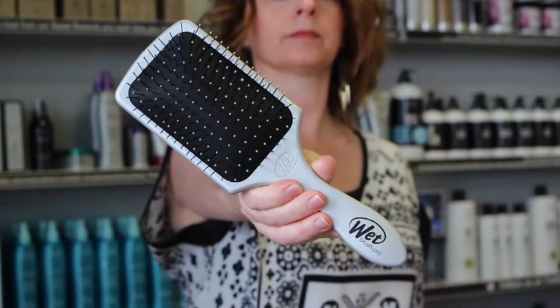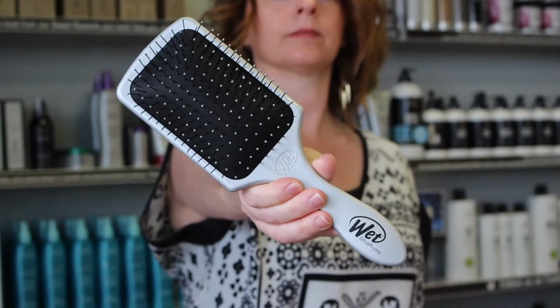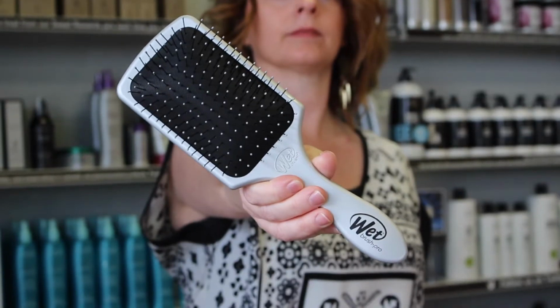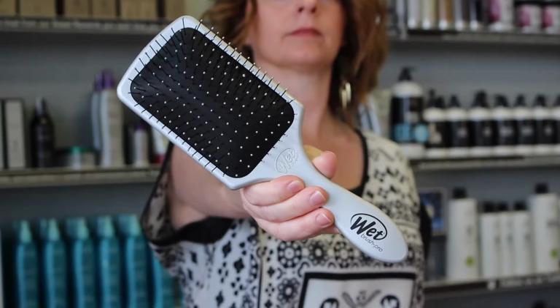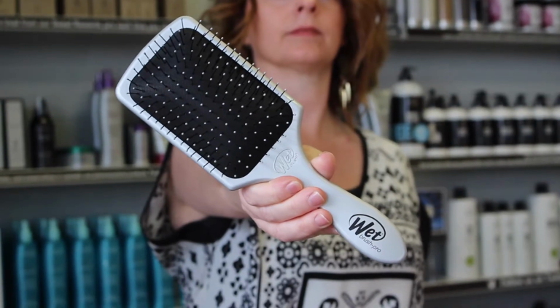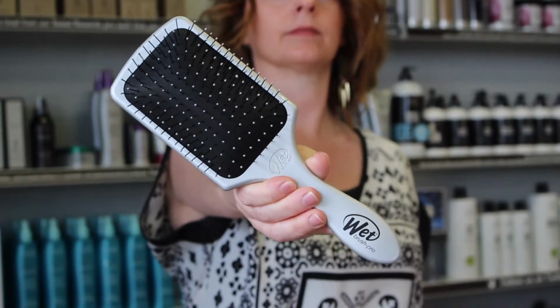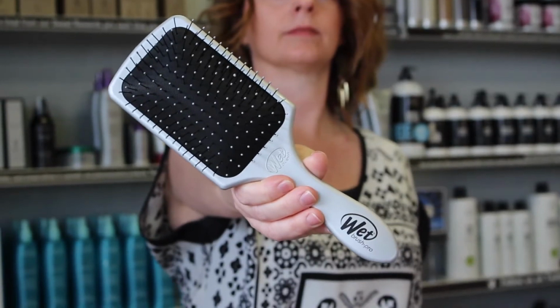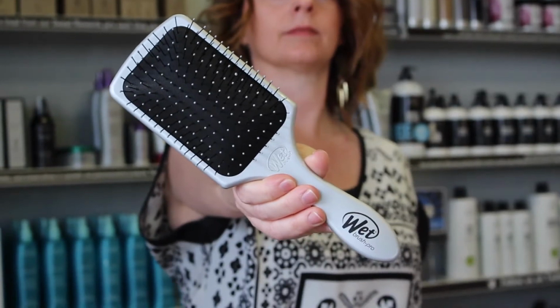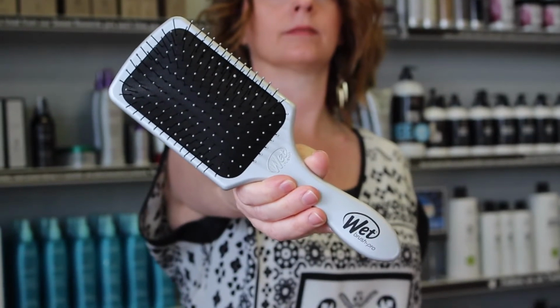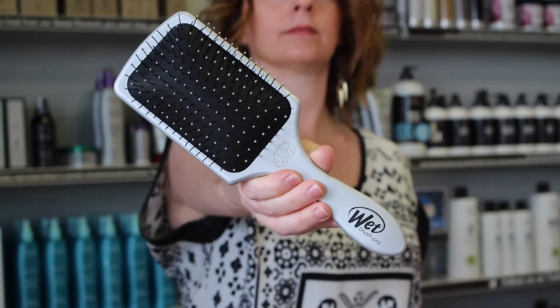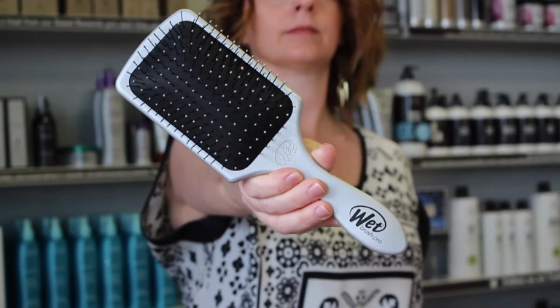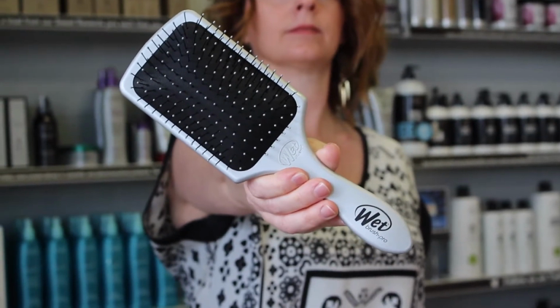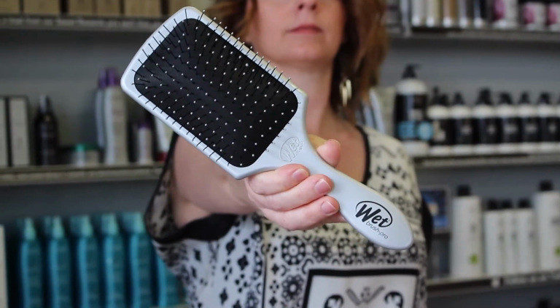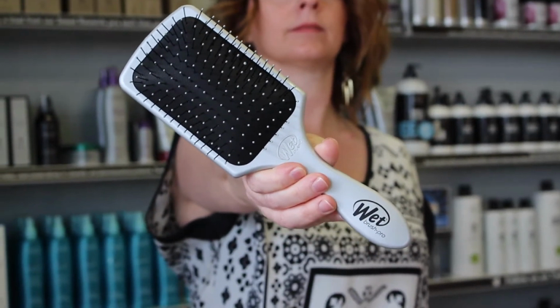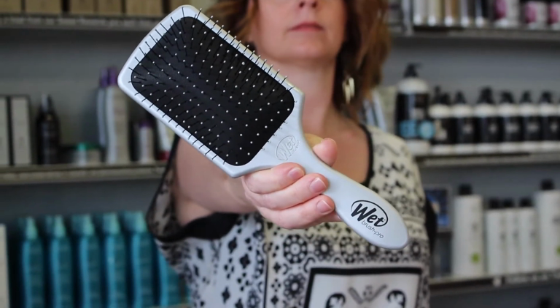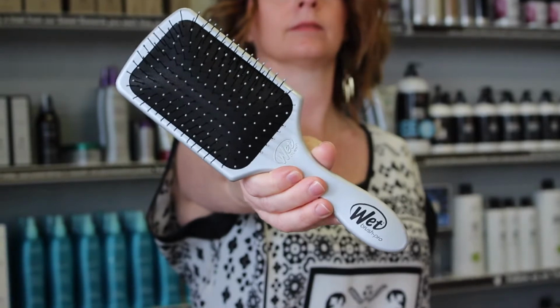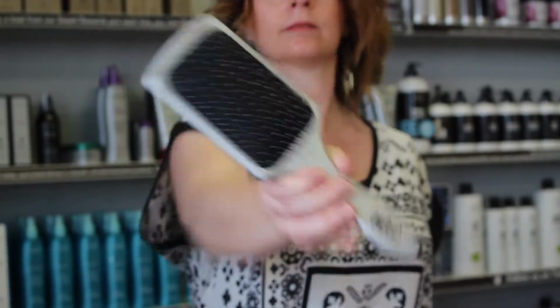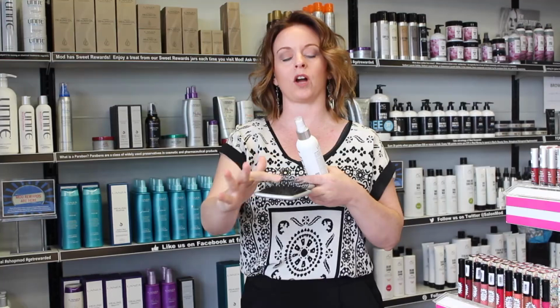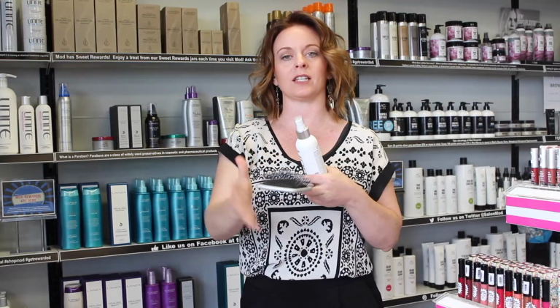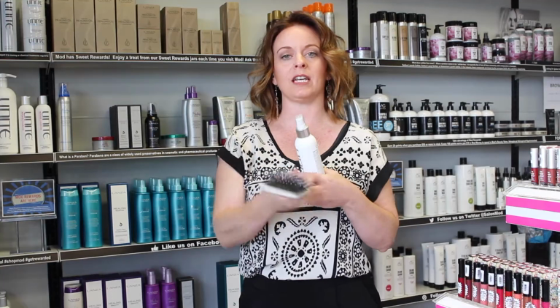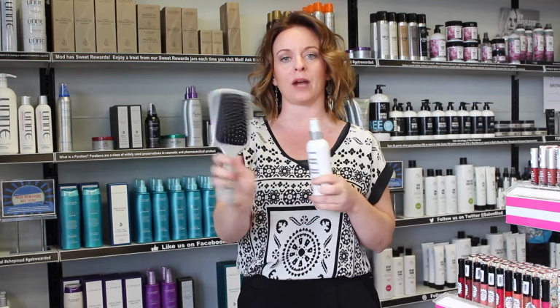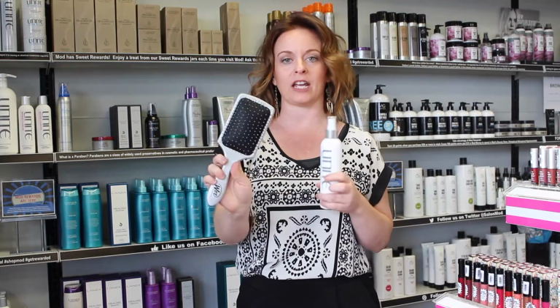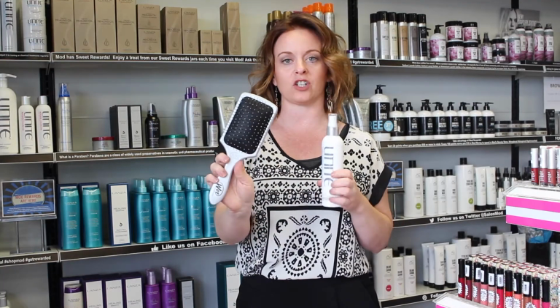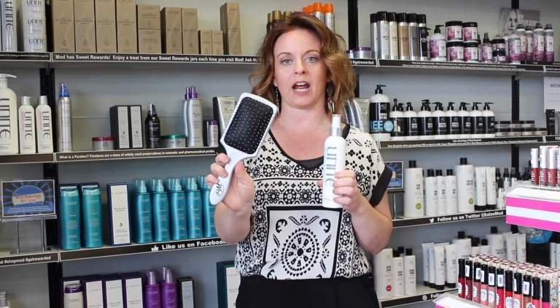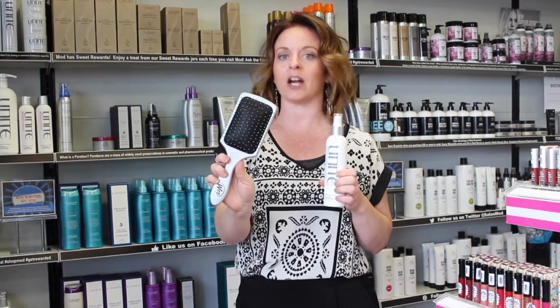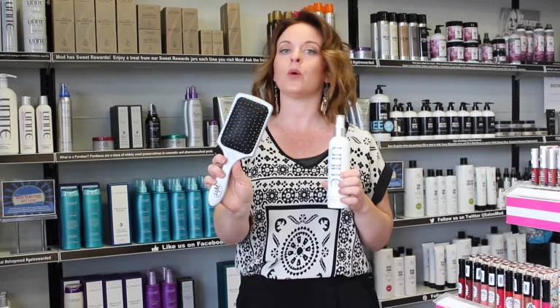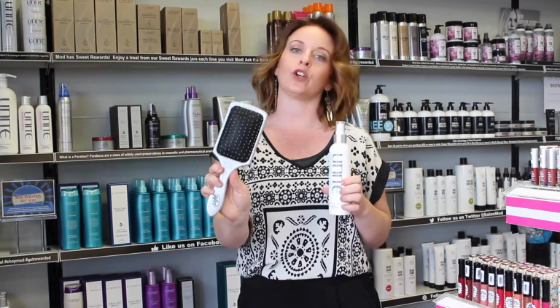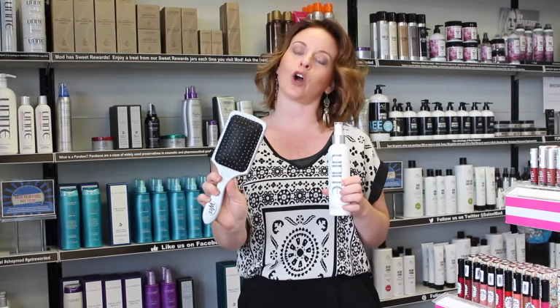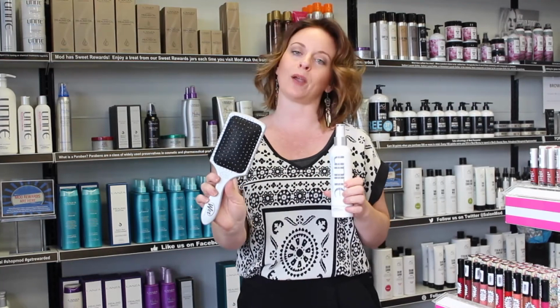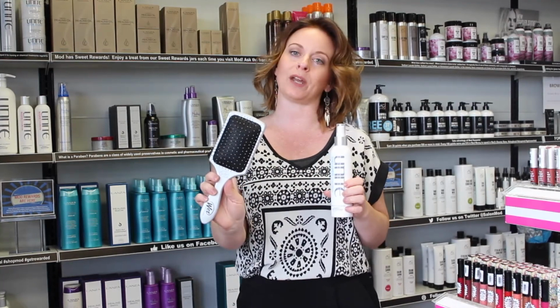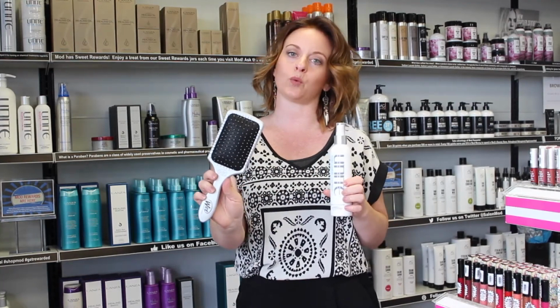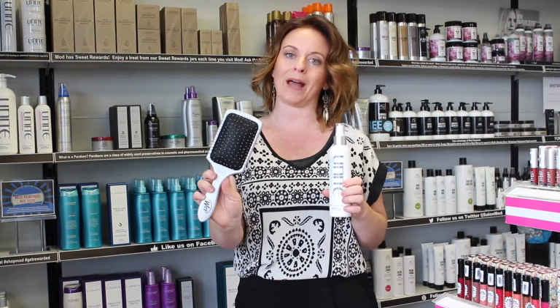You can distribute it with this handy dandy wet brush. These bristles are really flexible so you won't cause any breakage to your hair when you're combing it when it's wet.